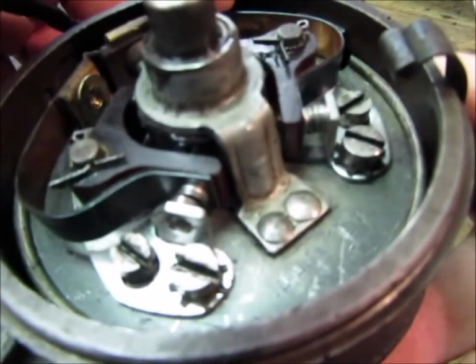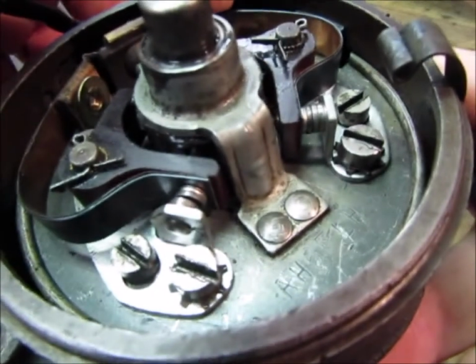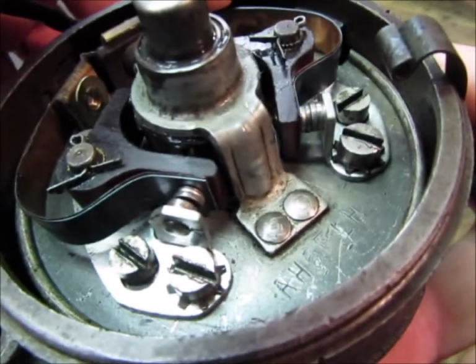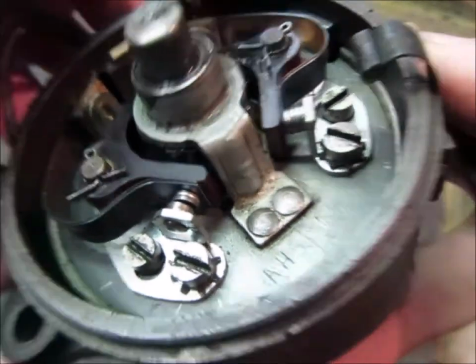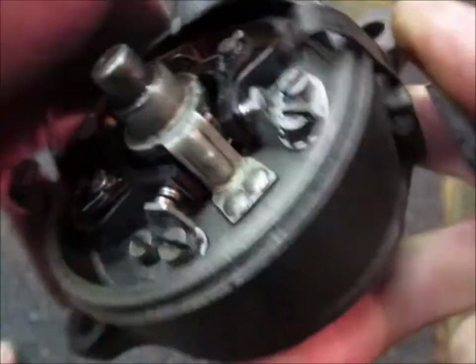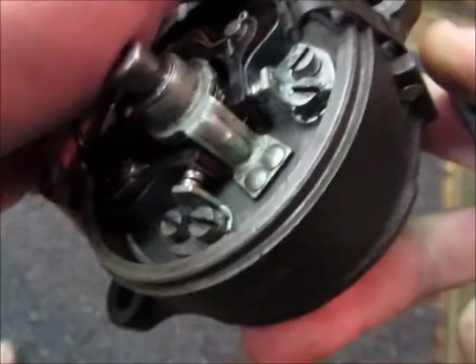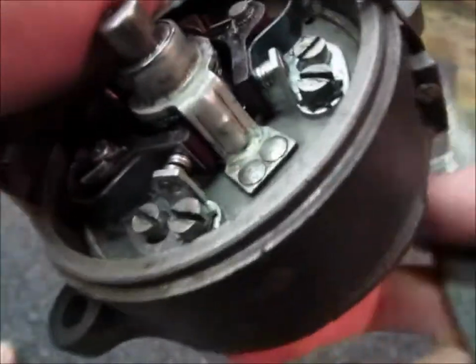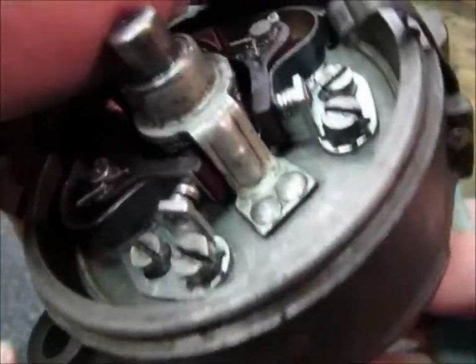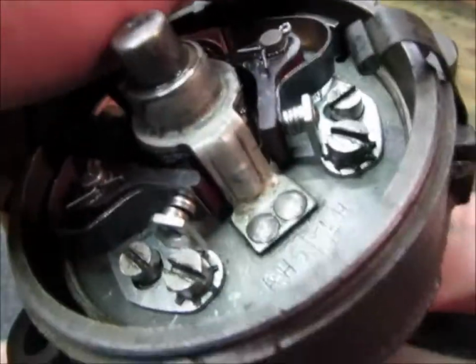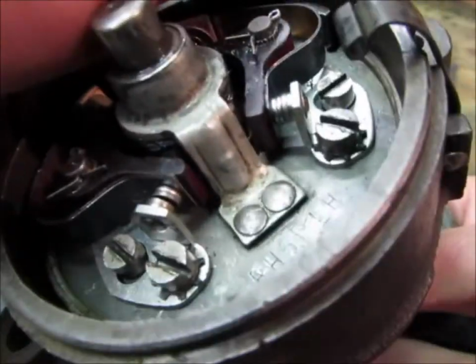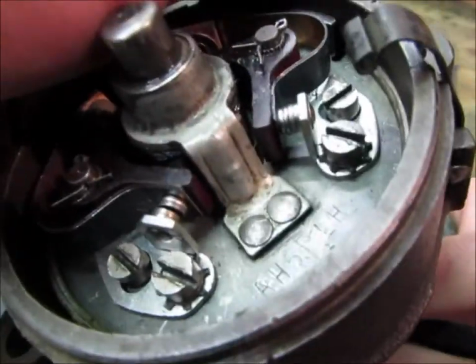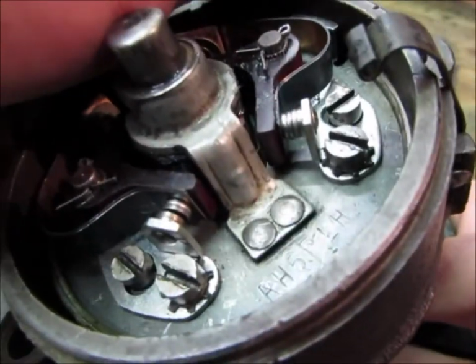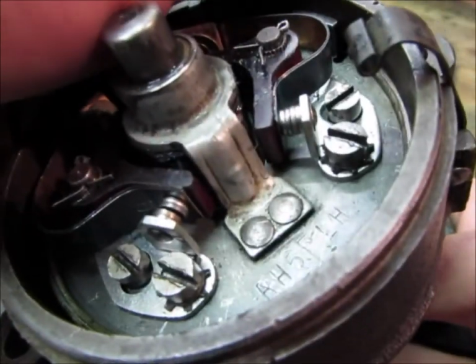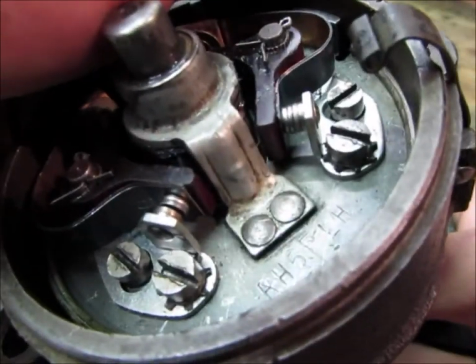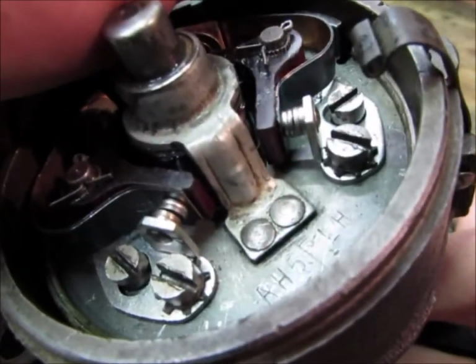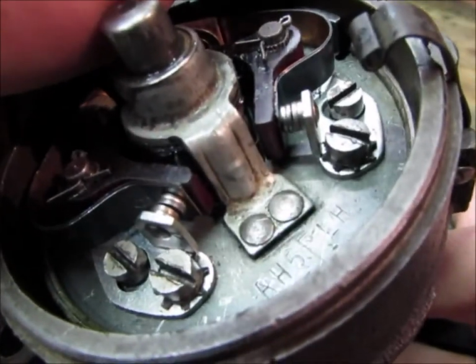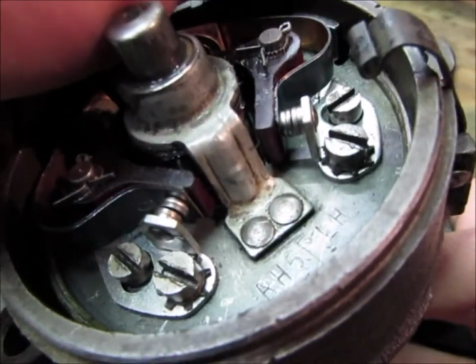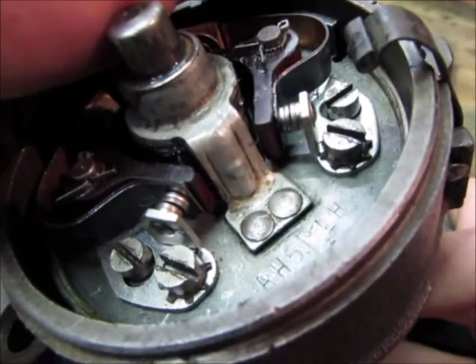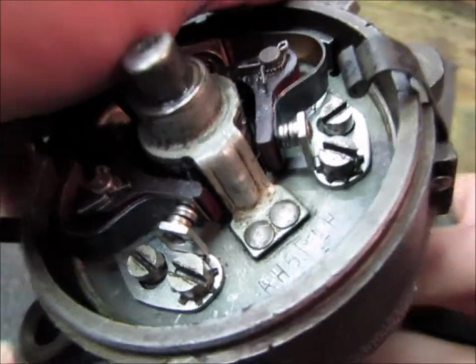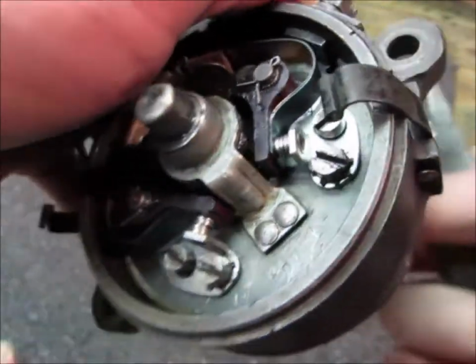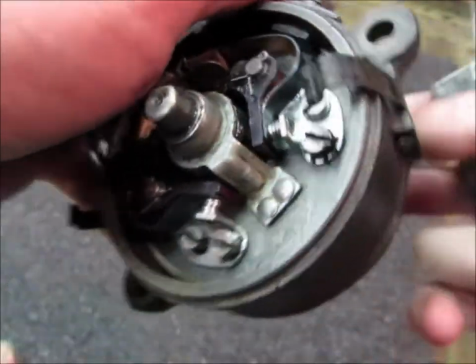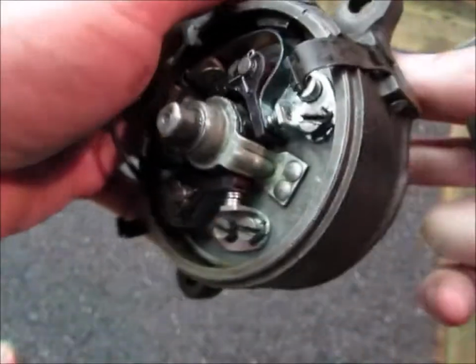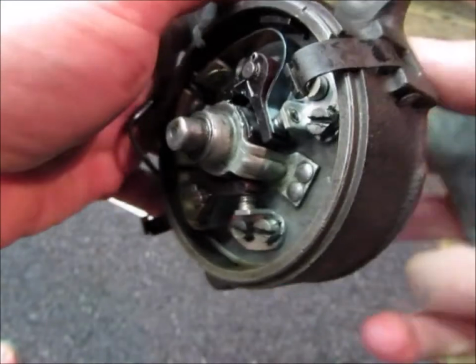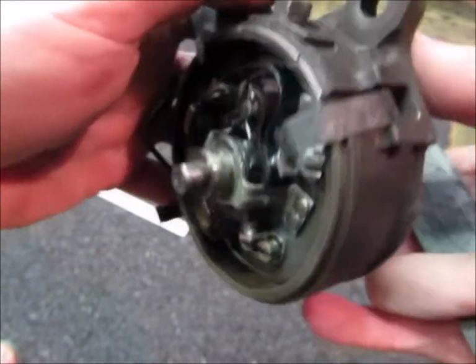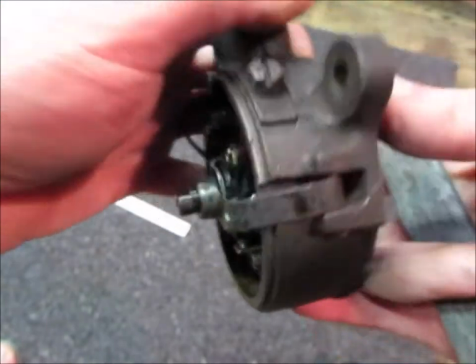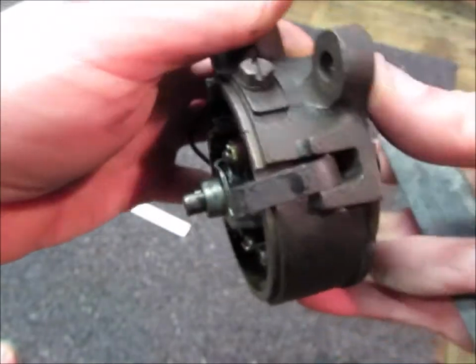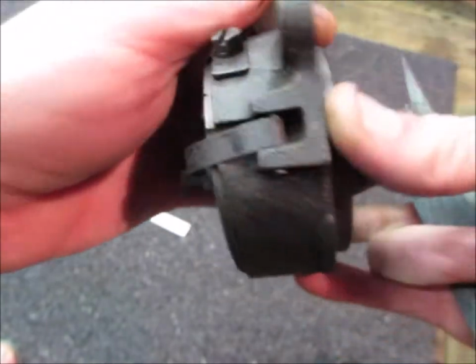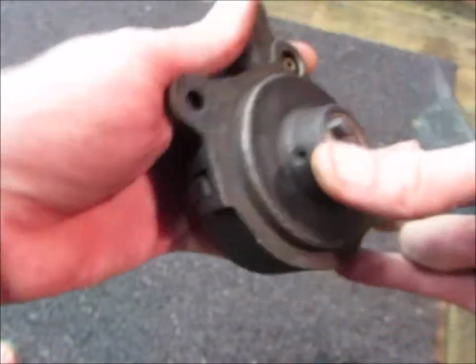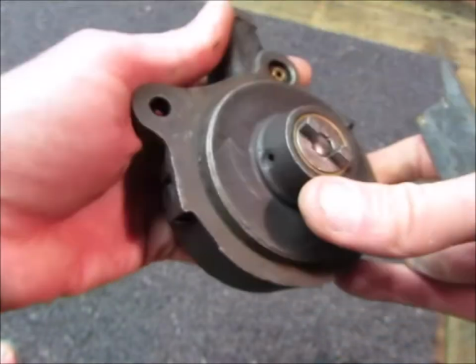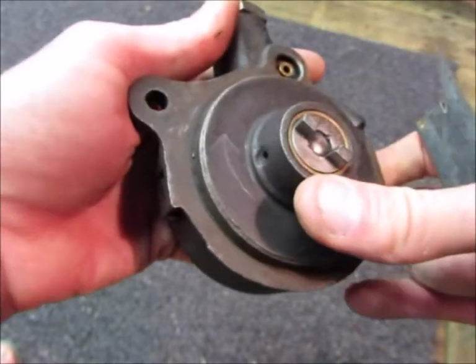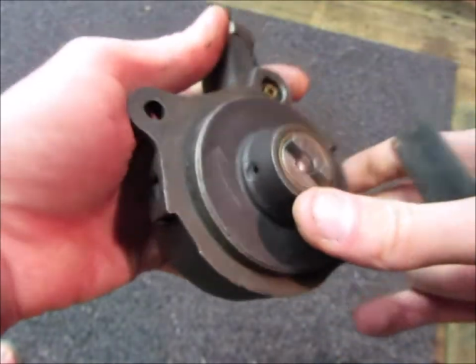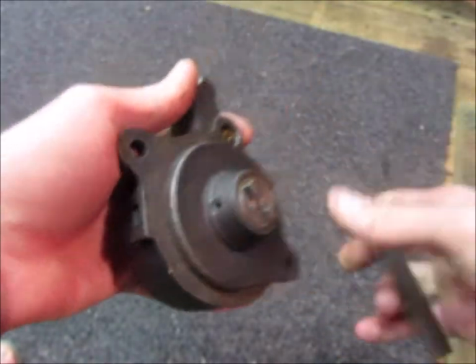The left hand set of points should just be opening now. You can just see that — they're just opening. And that means that's set correctly.